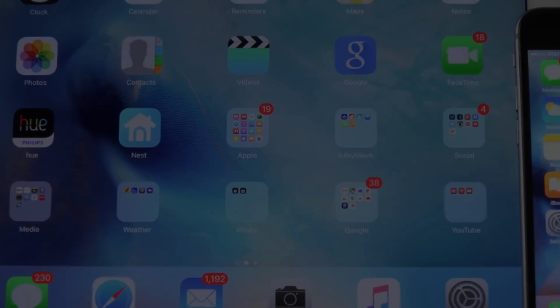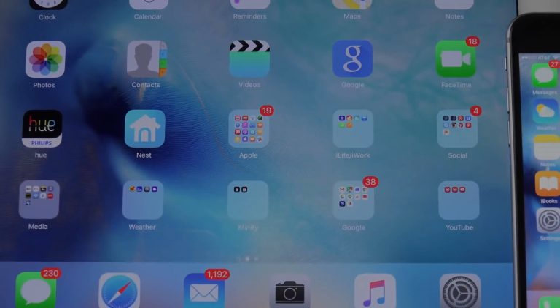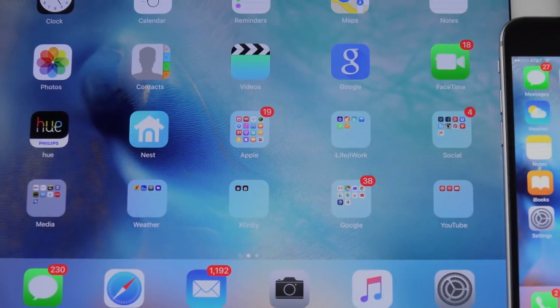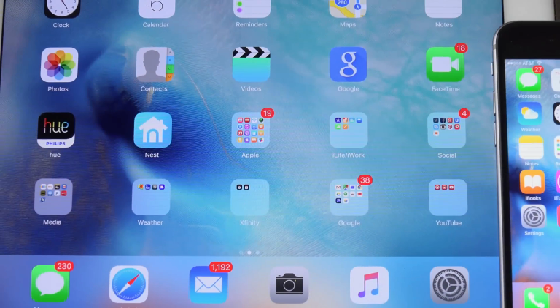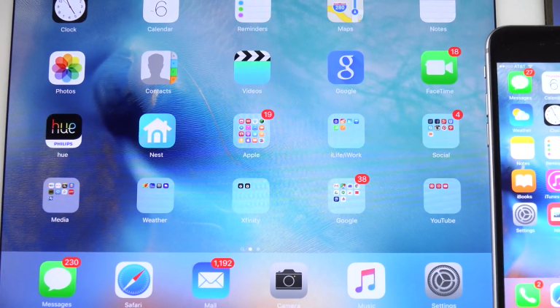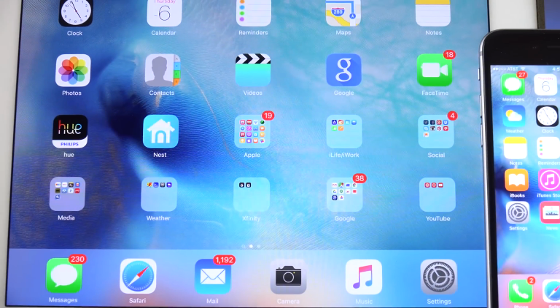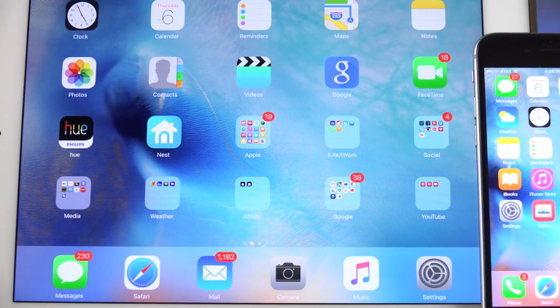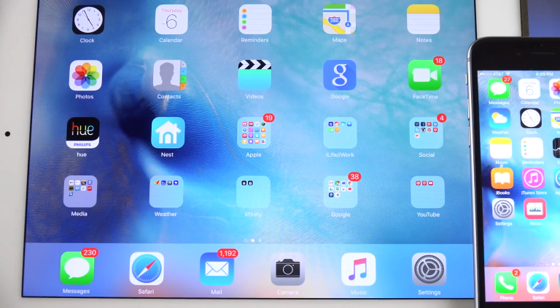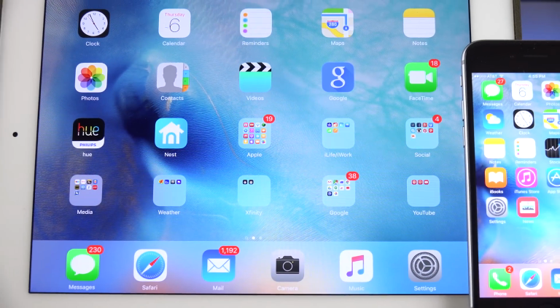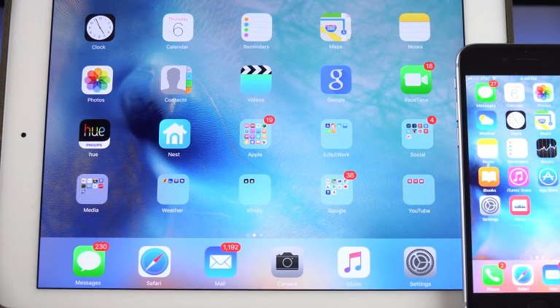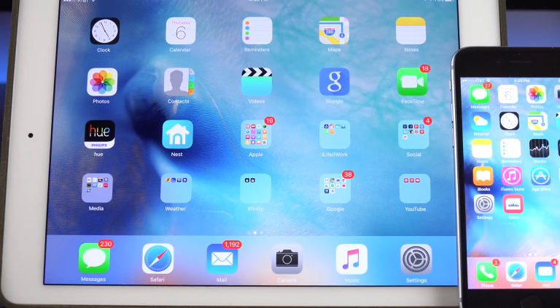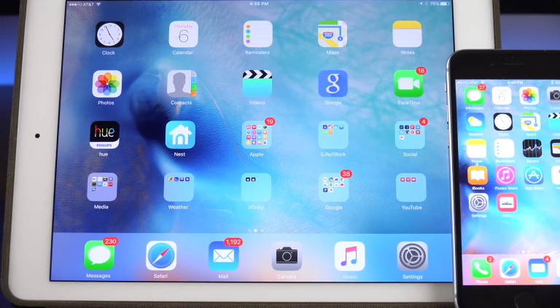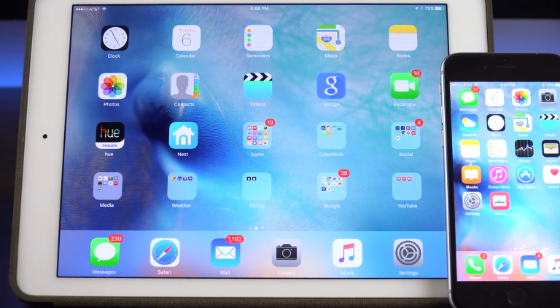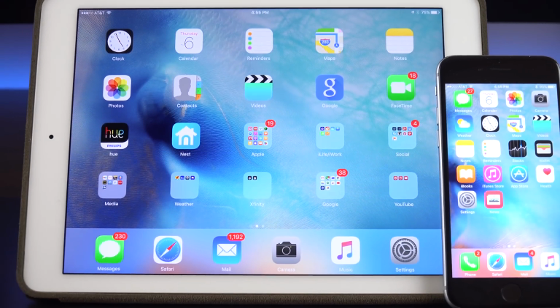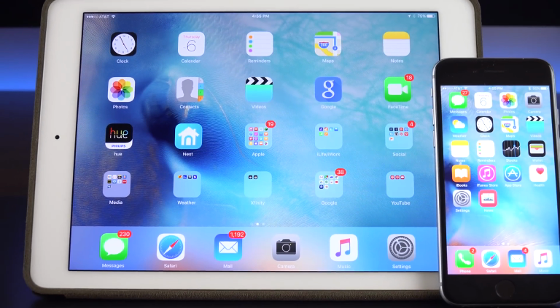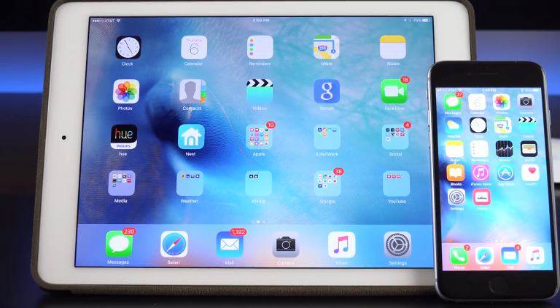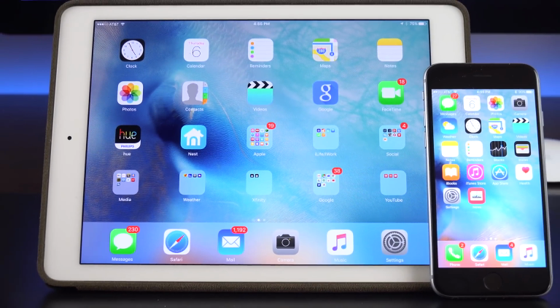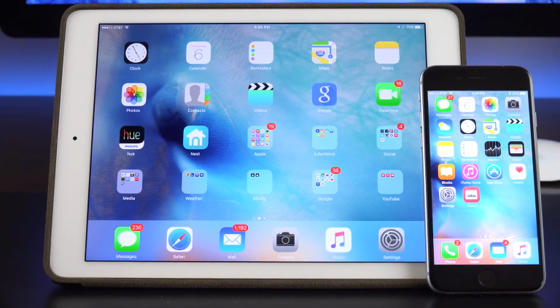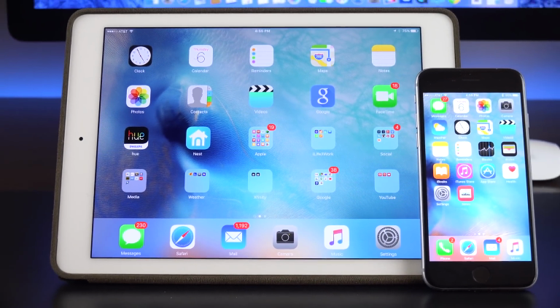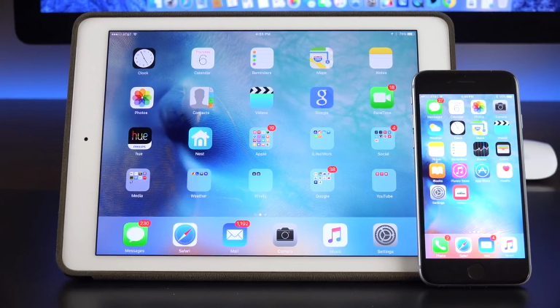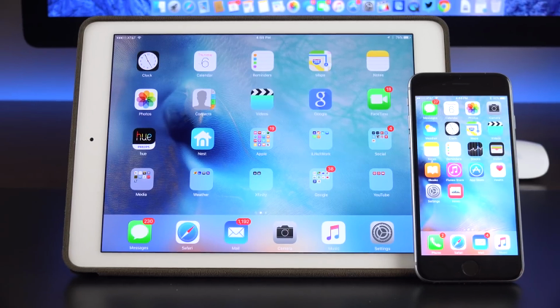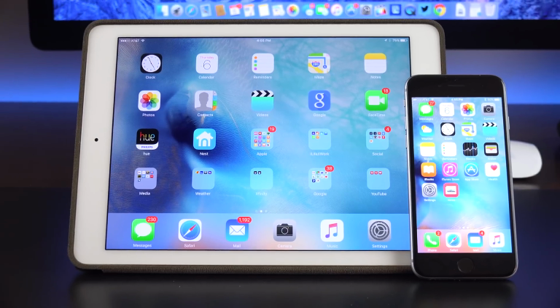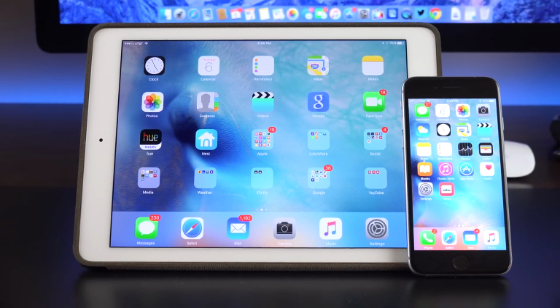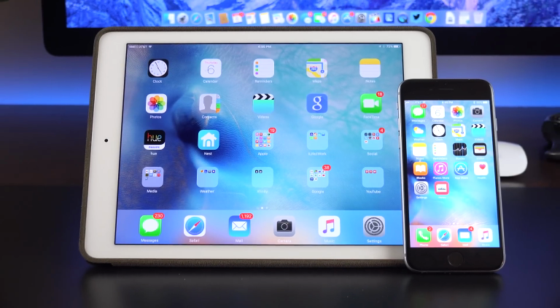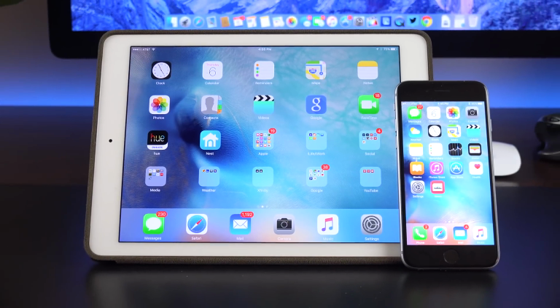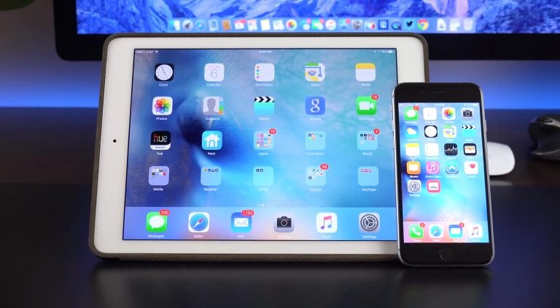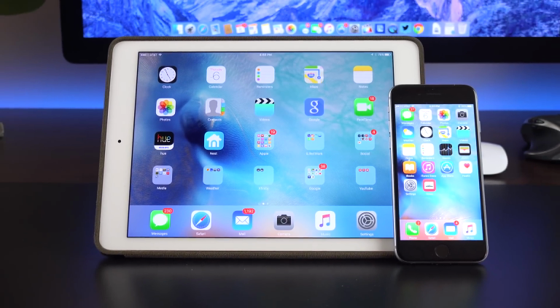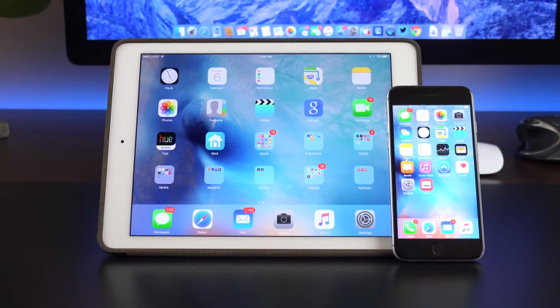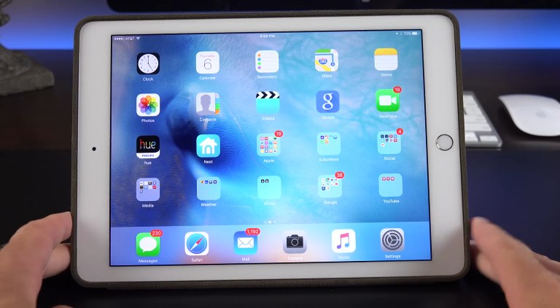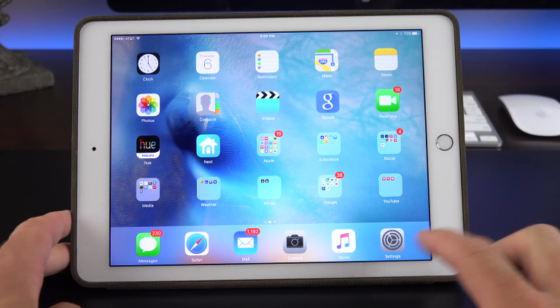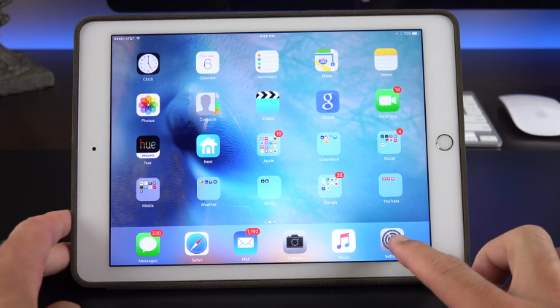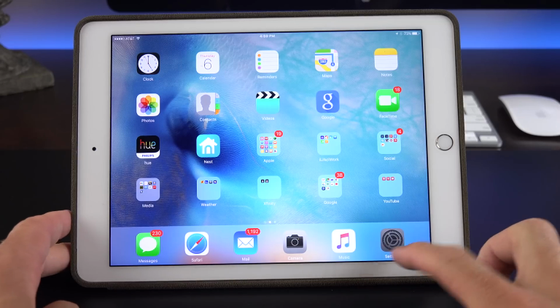What's up guys, Mike here, the Detroit Borg, back with another quick video taking a look at the changes that the fifth beta of iOS 9 brings.